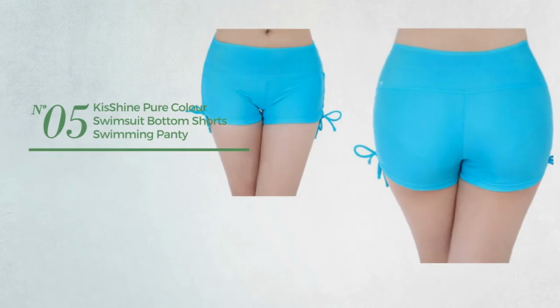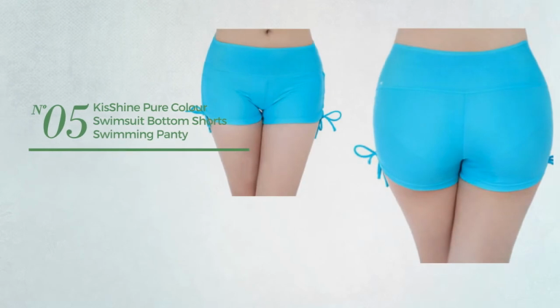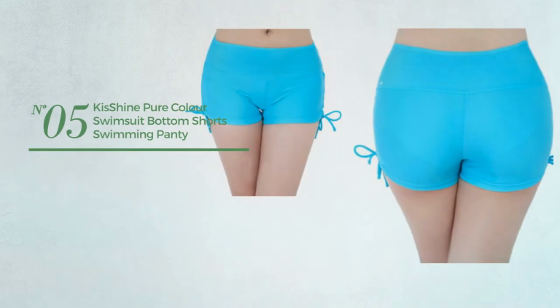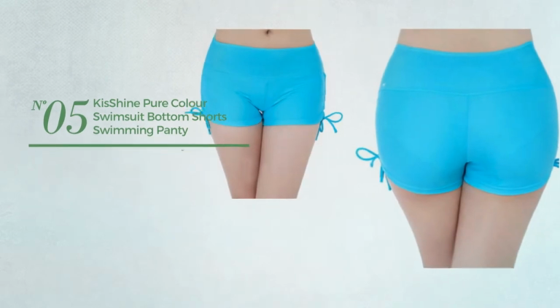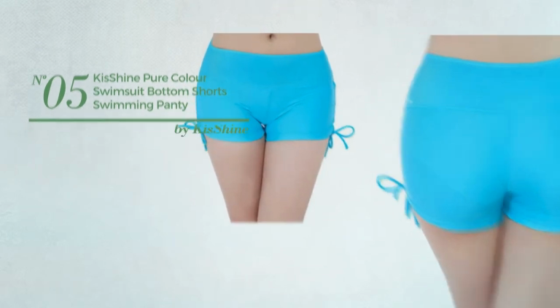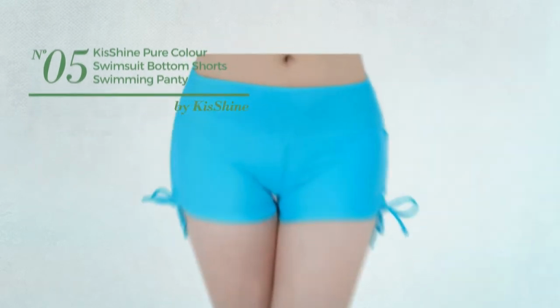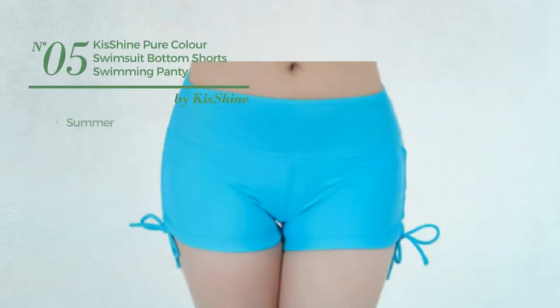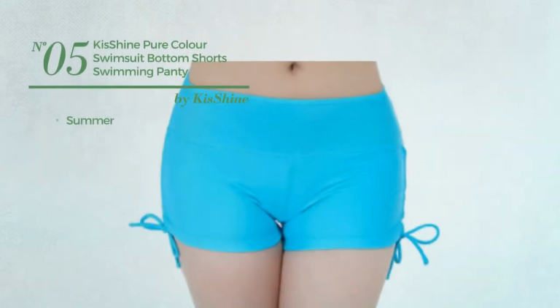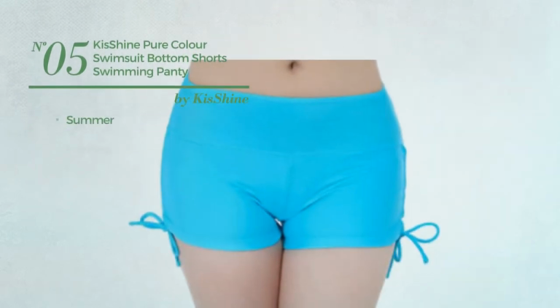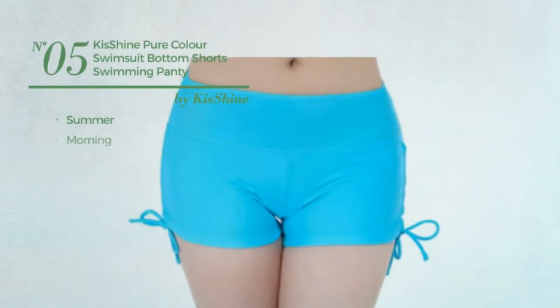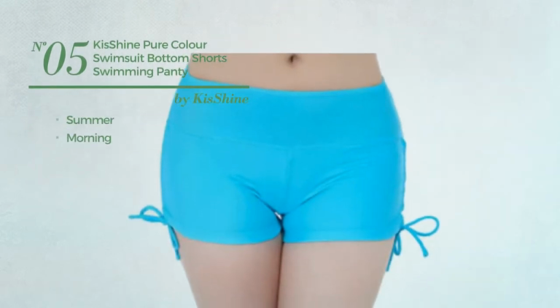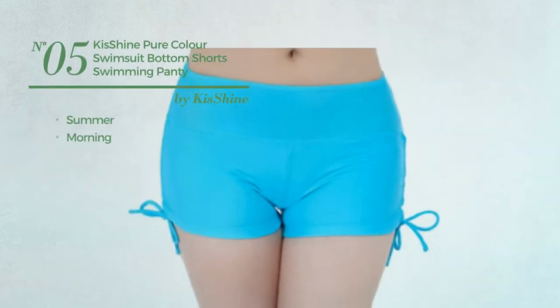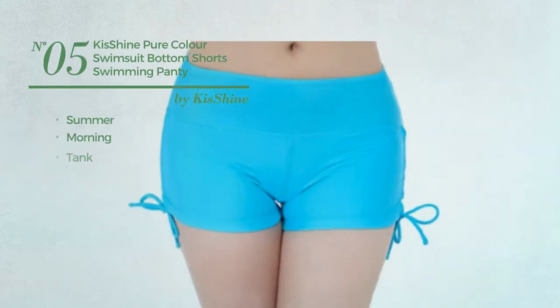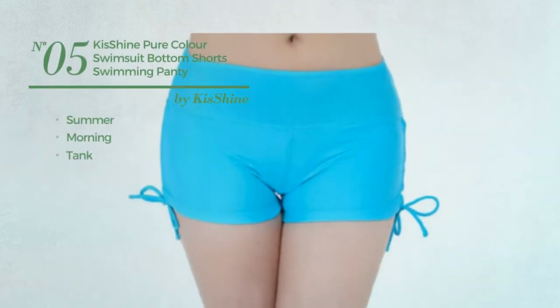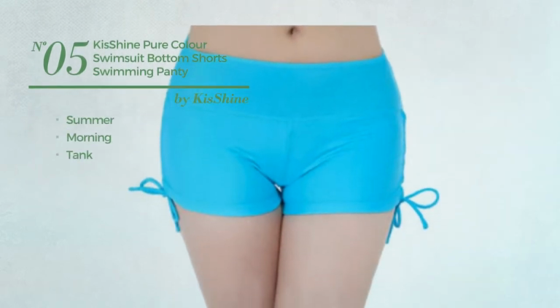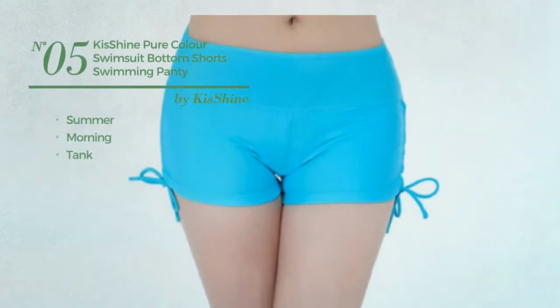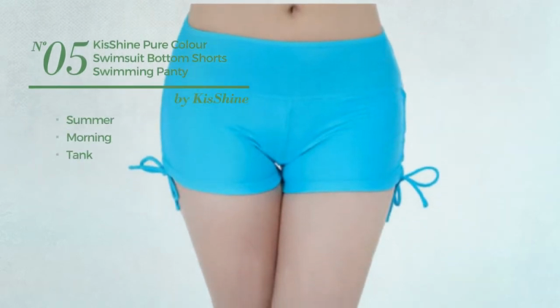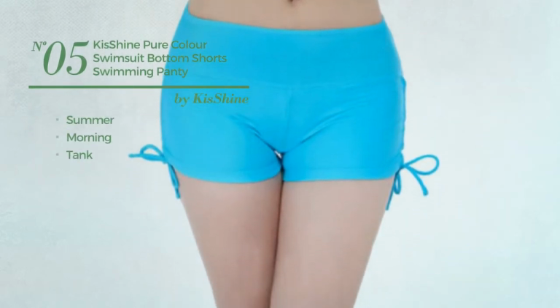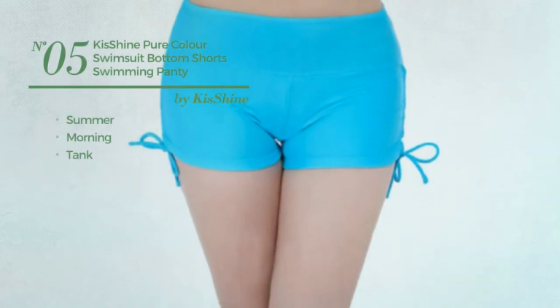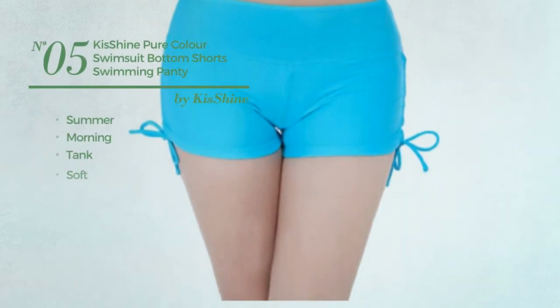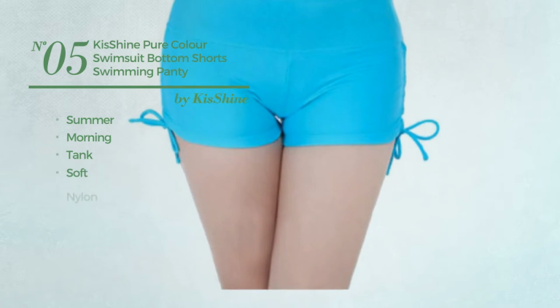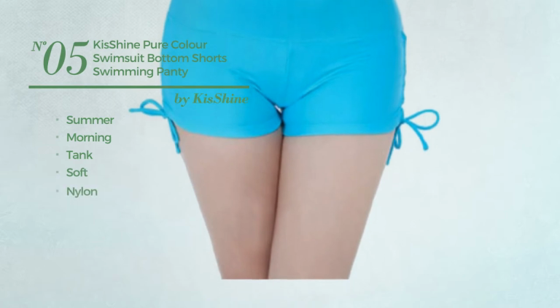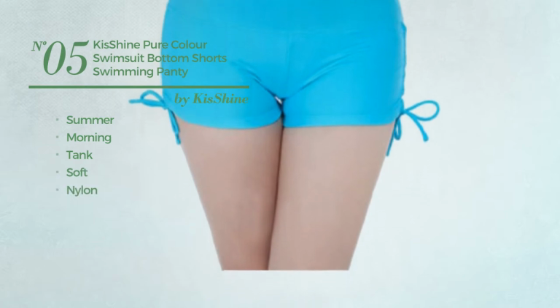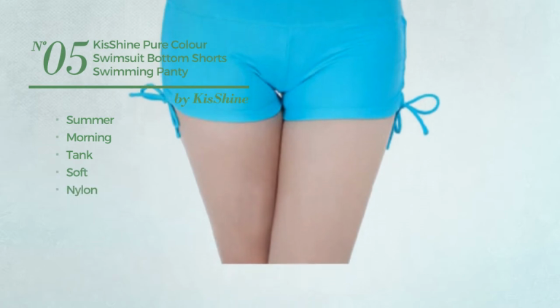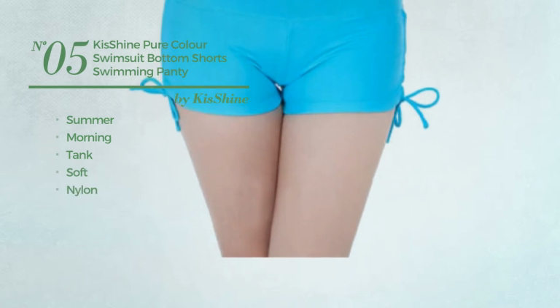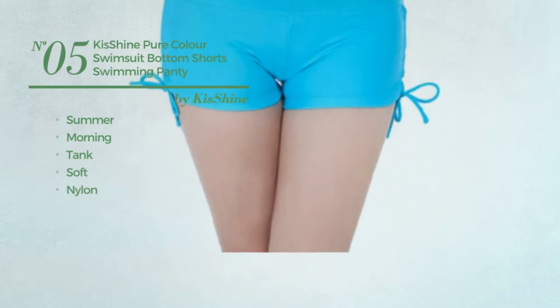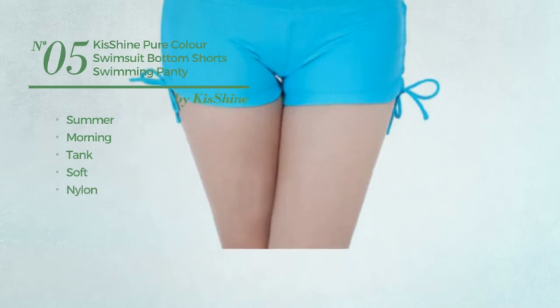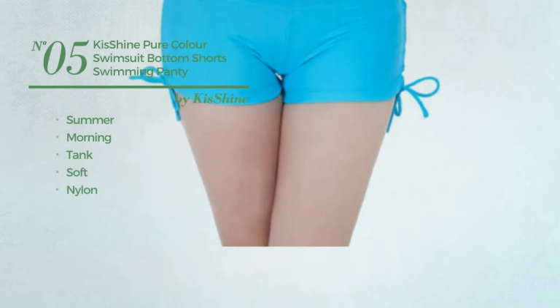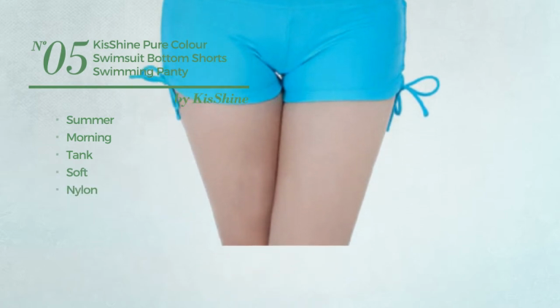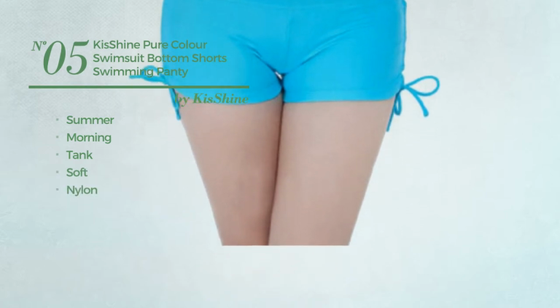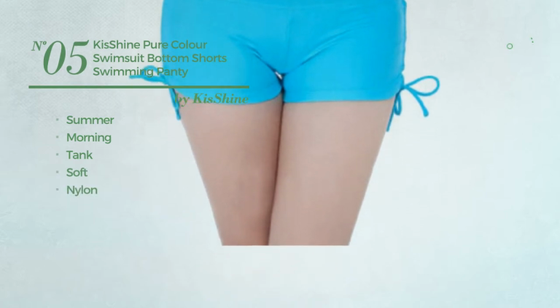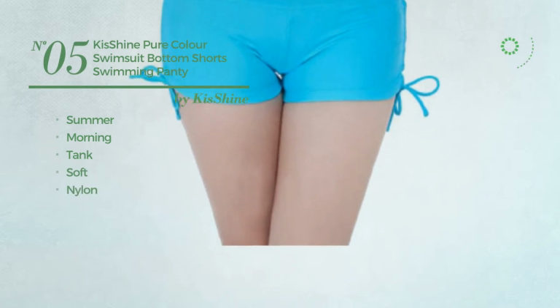Number 5. A summer morning tank swimsuit, made of soft nylon. Available in 6 more colors.